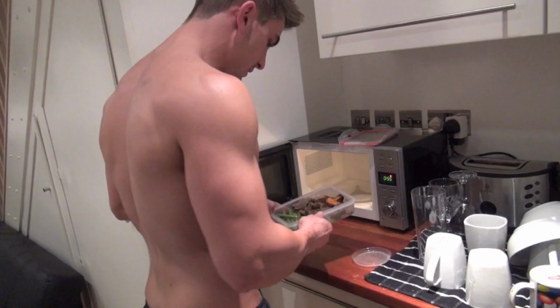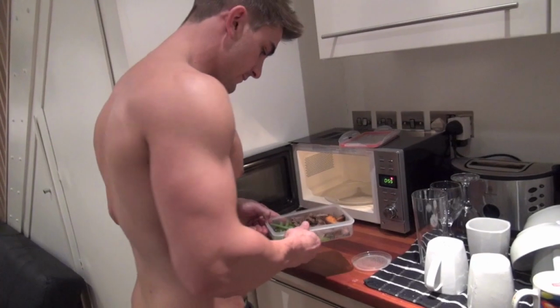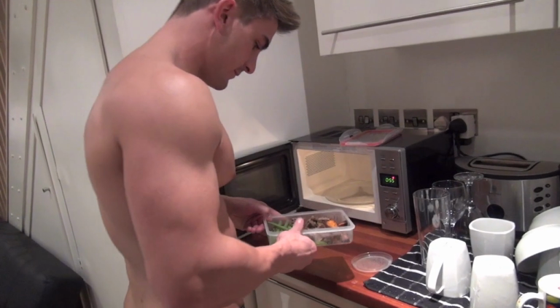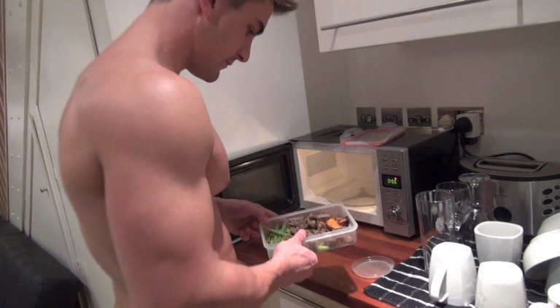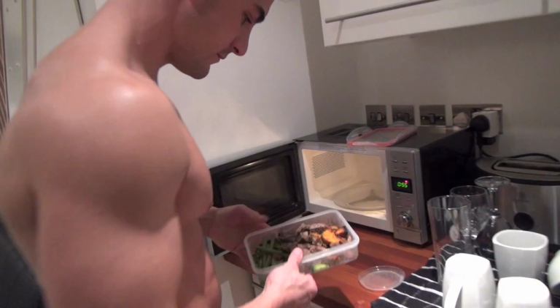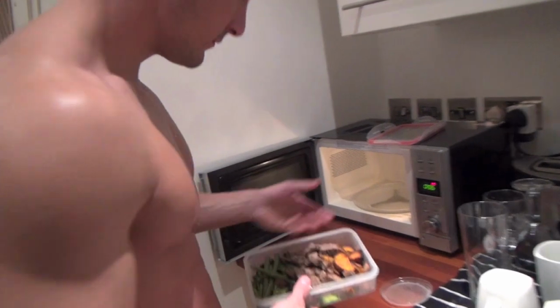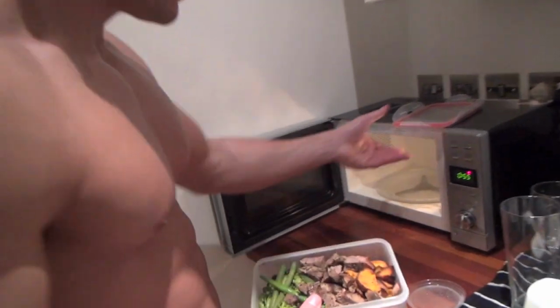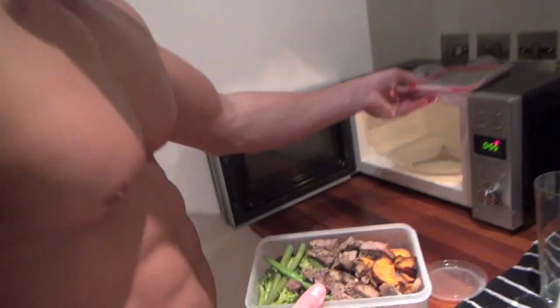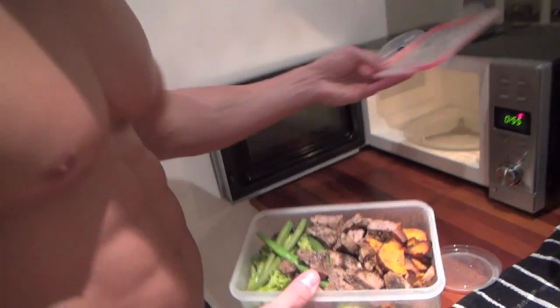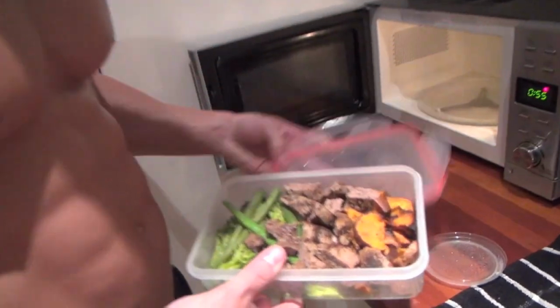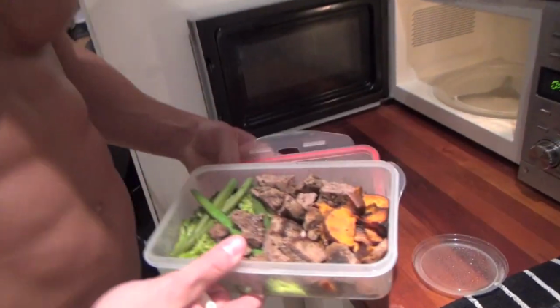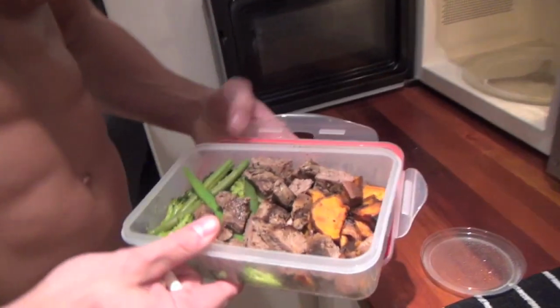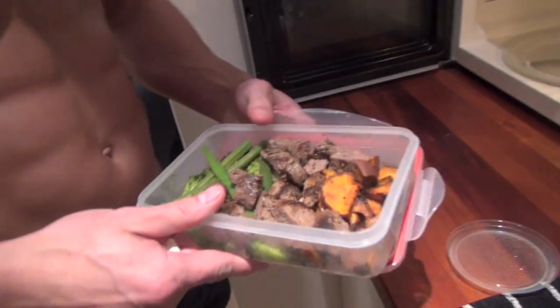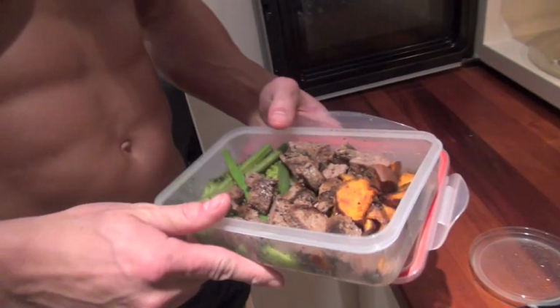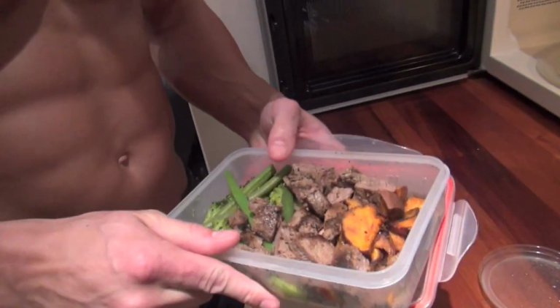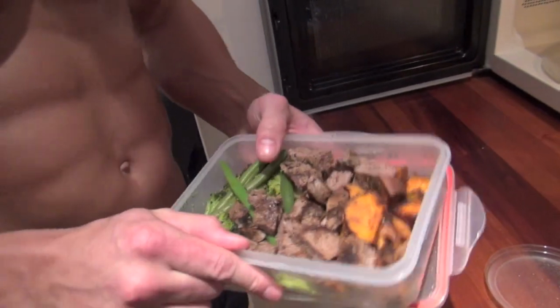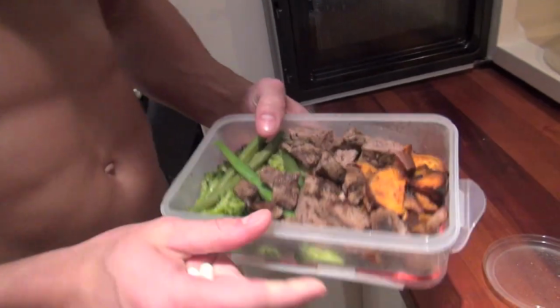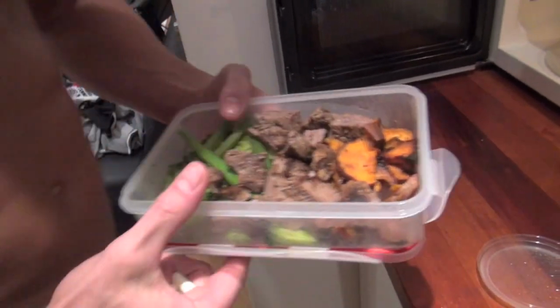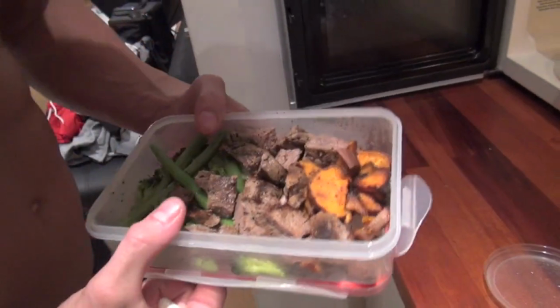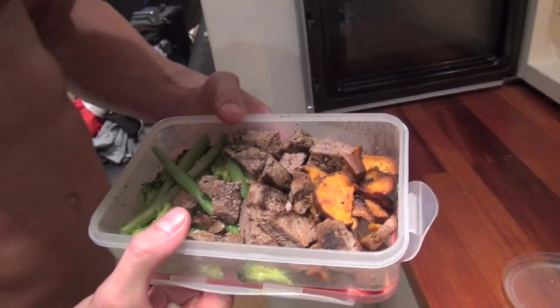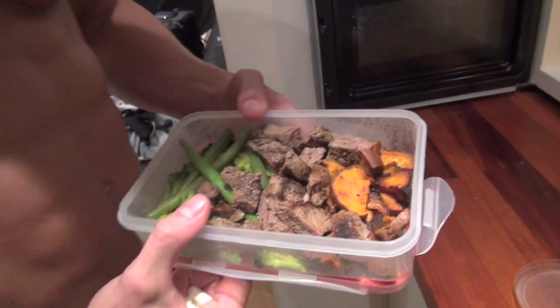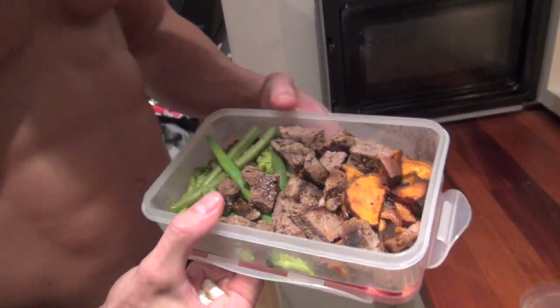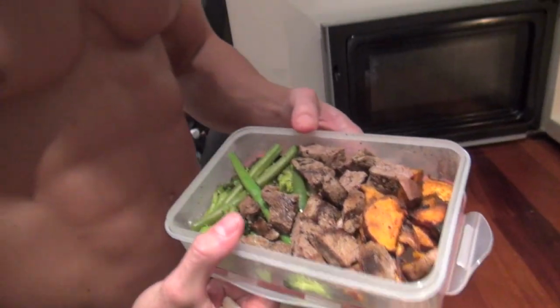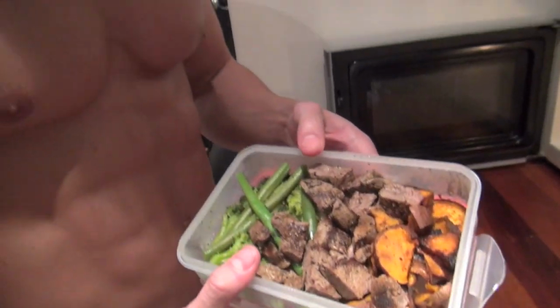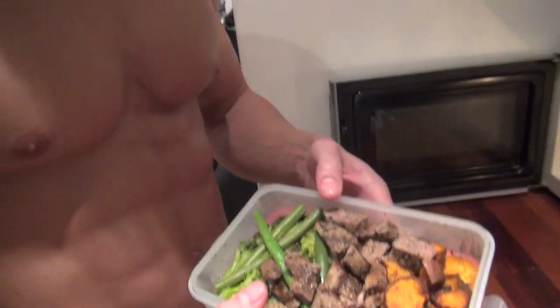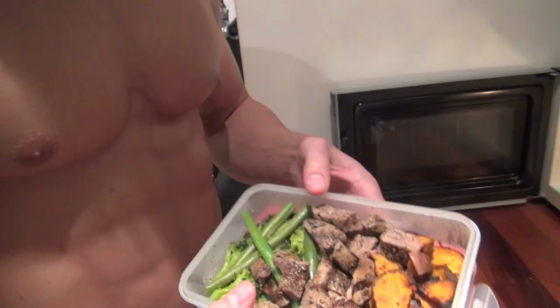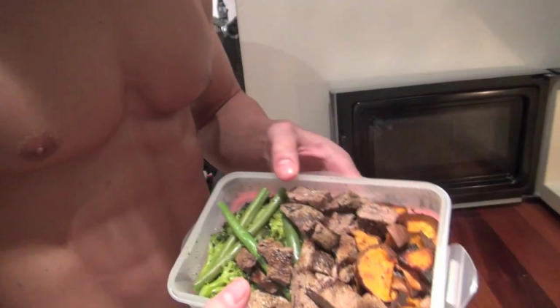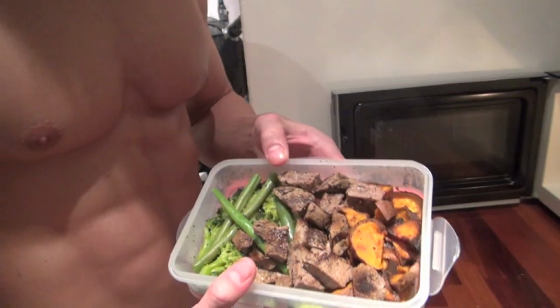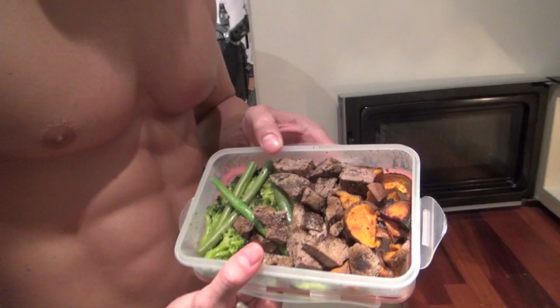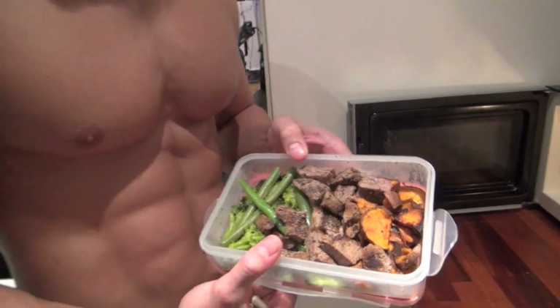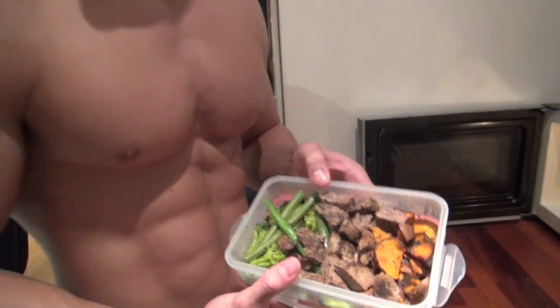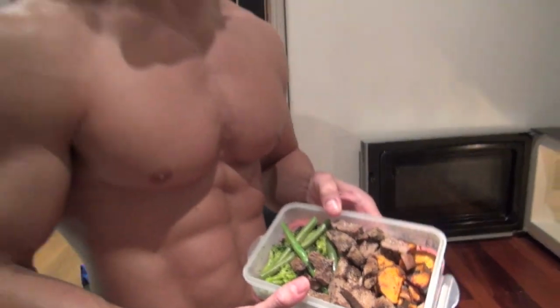The closer you get to a photo shoot, you've got to be more and more careful with what you eat. This is steak, sweet potato, roller beans and broccoli.